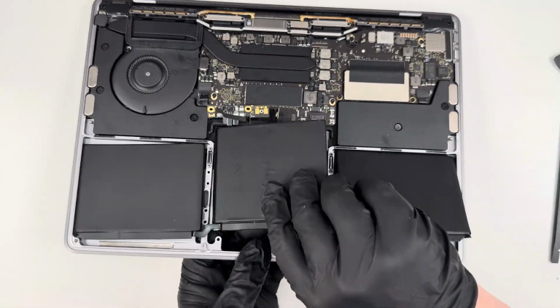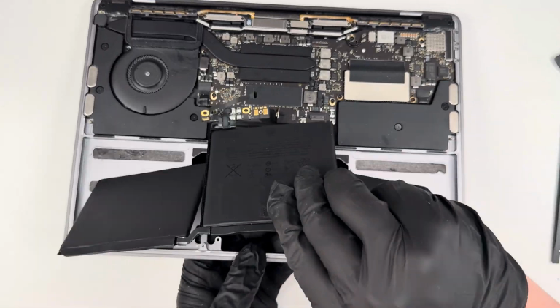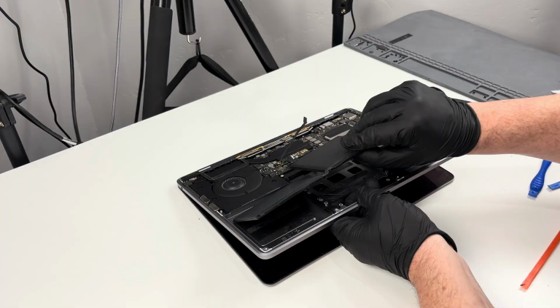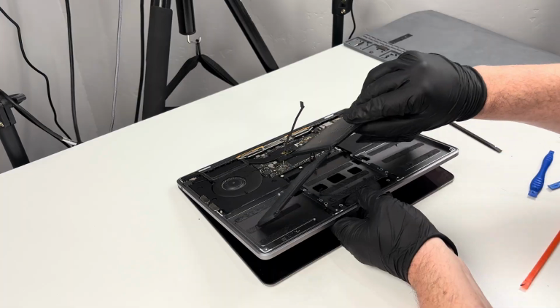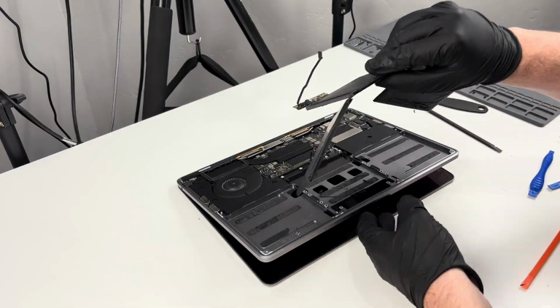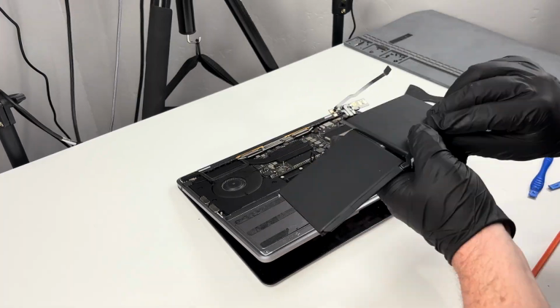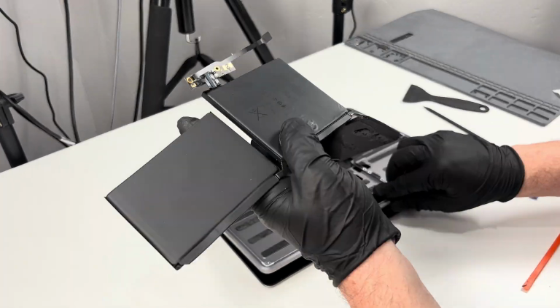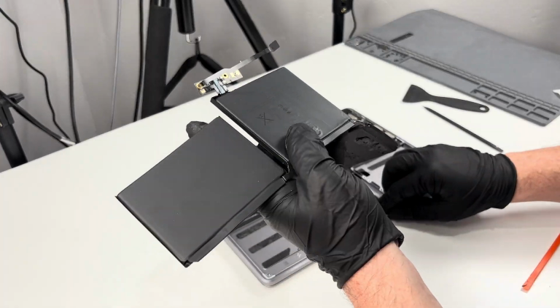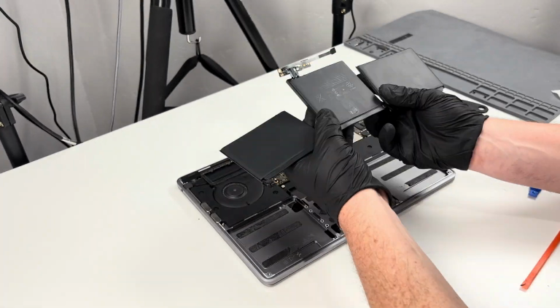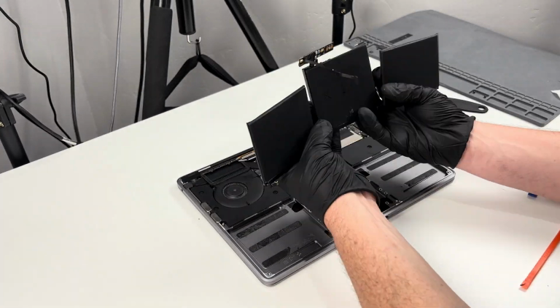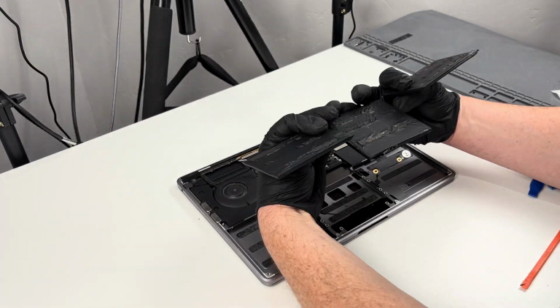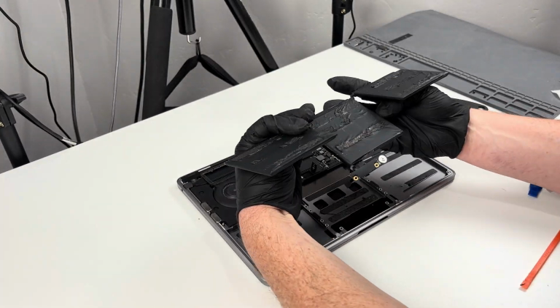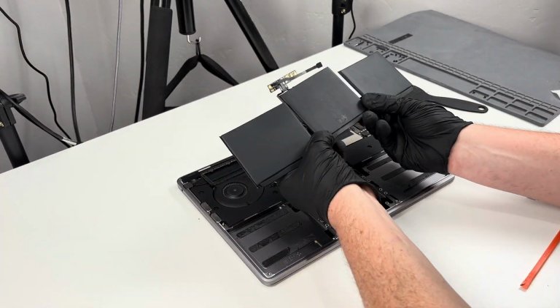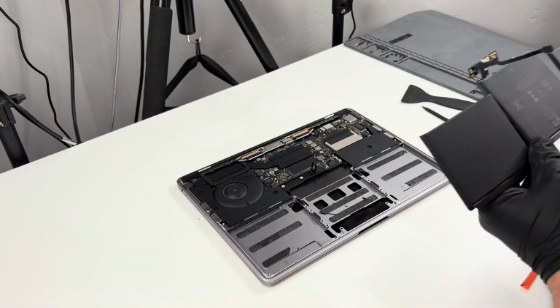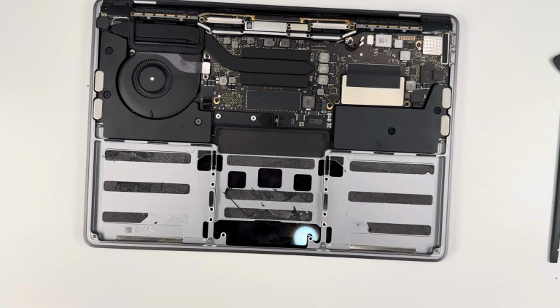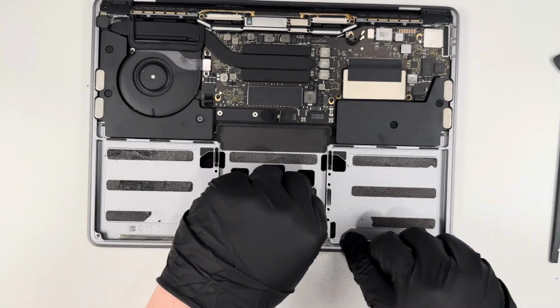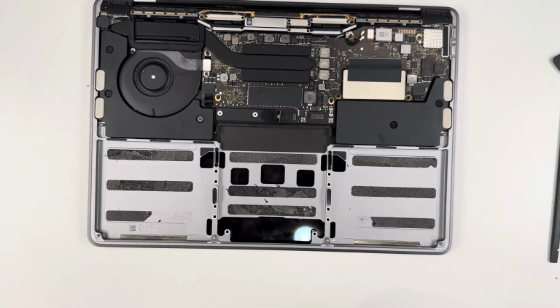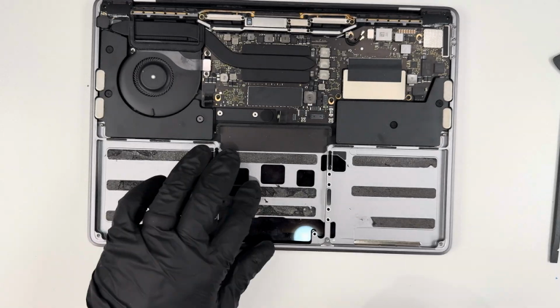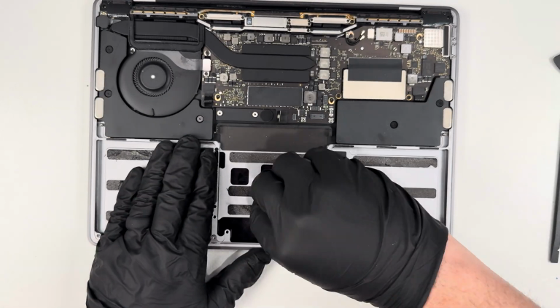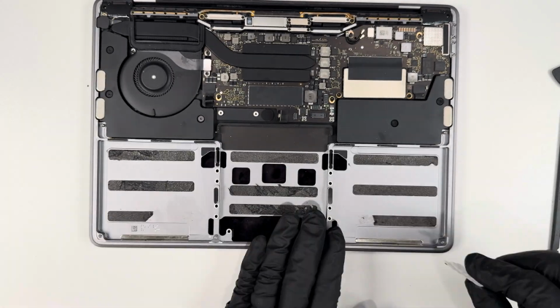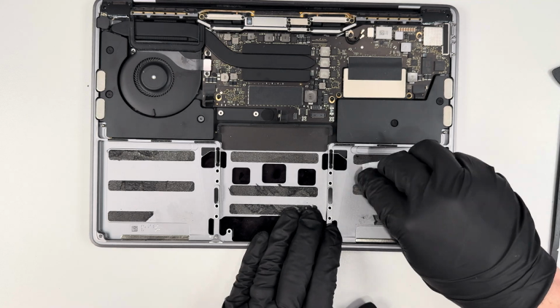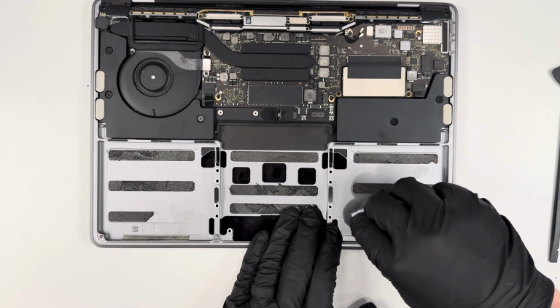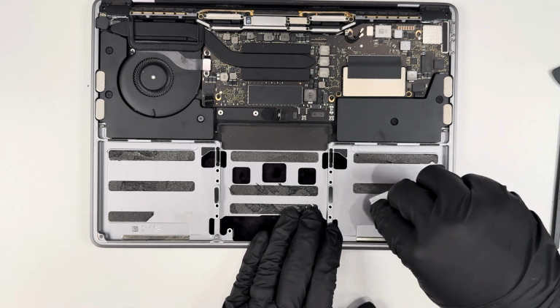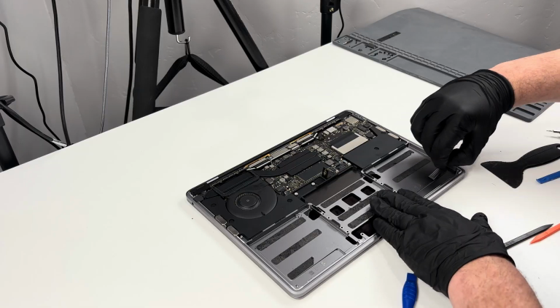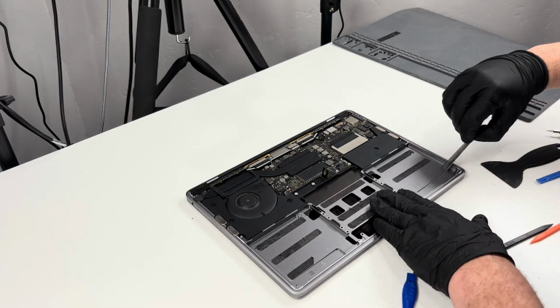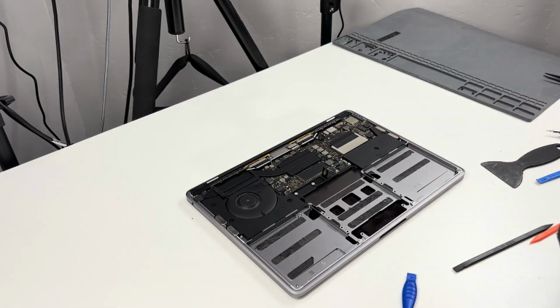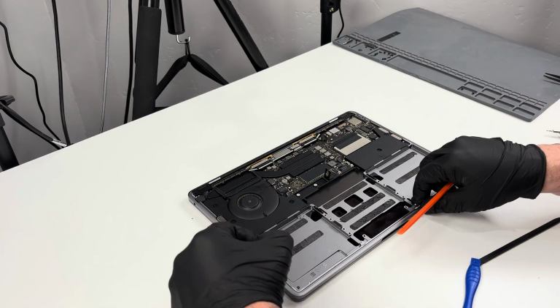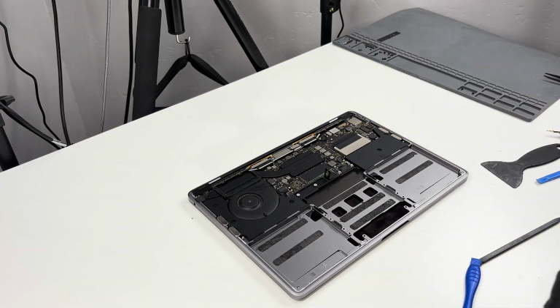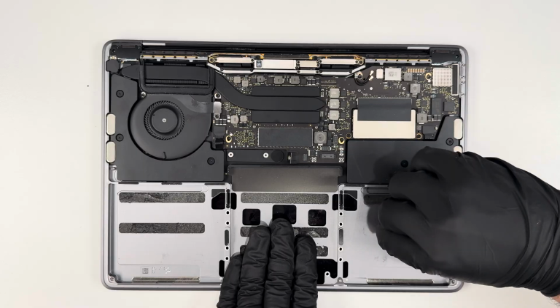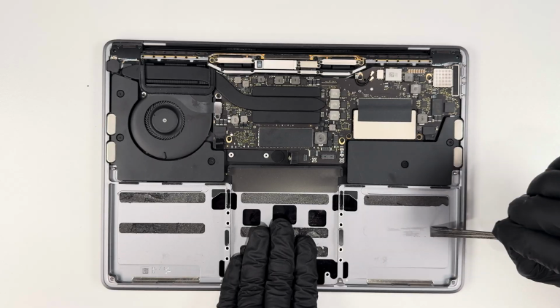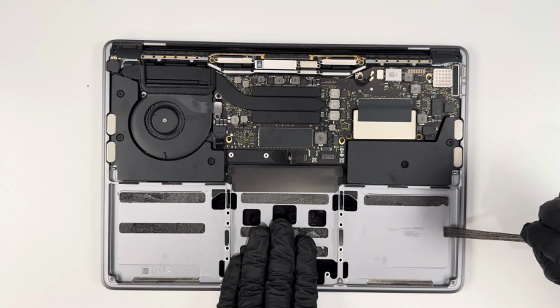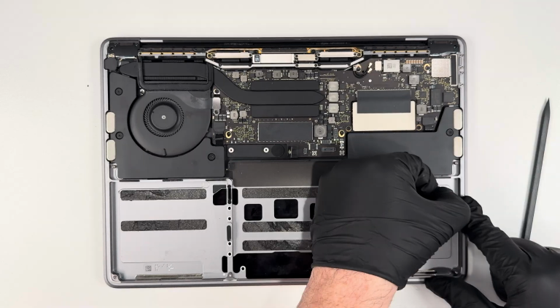After a little bit of effort, the batteries finally came off. The old adhesive was pretty beat up, so I took some time to remove it.